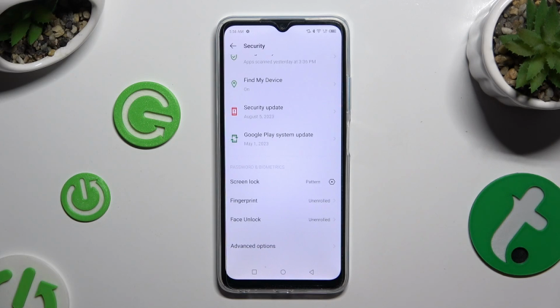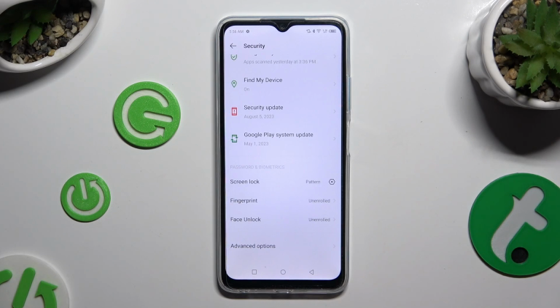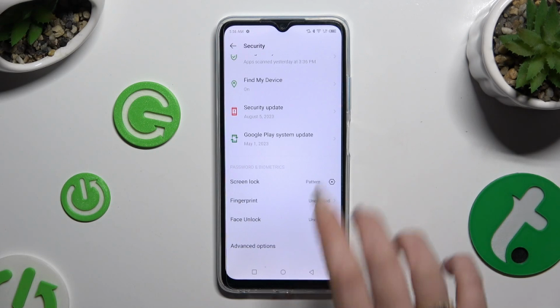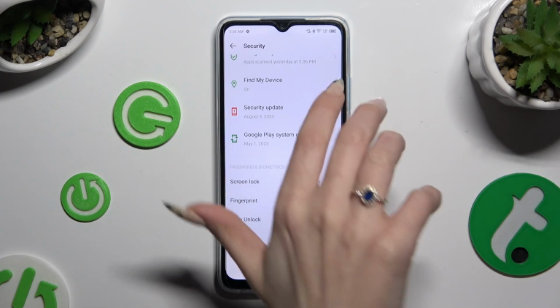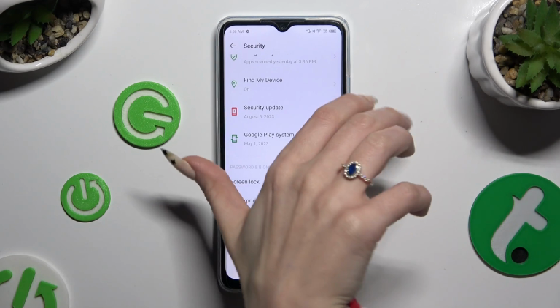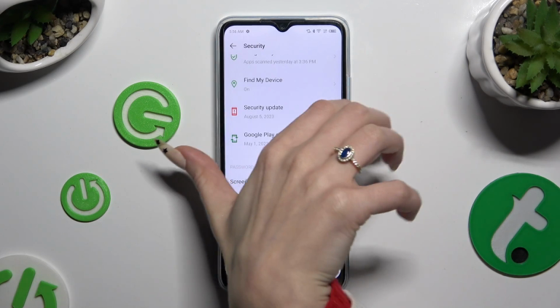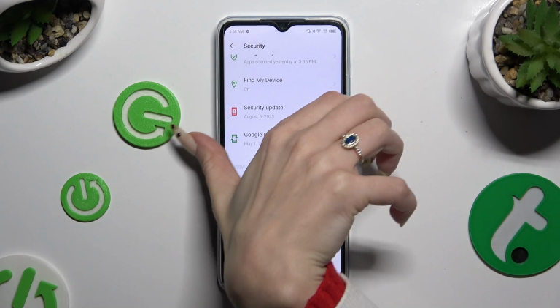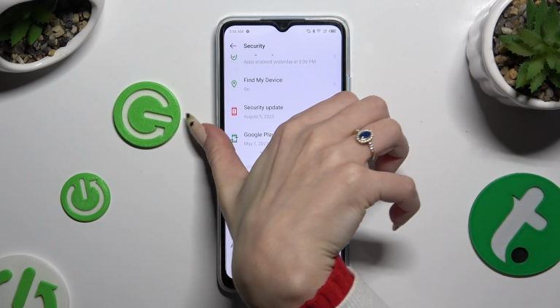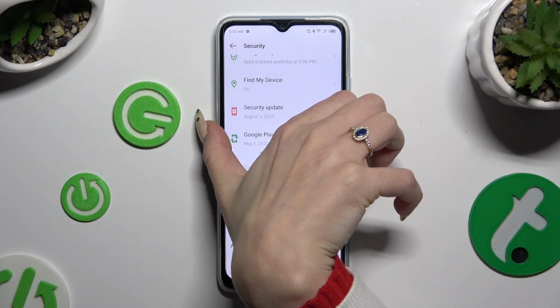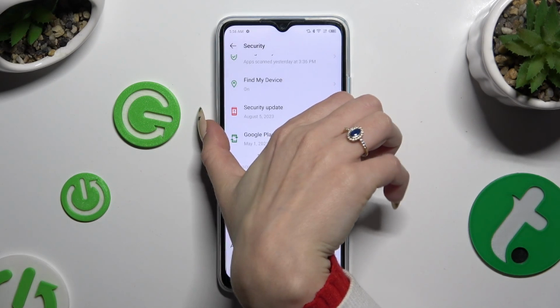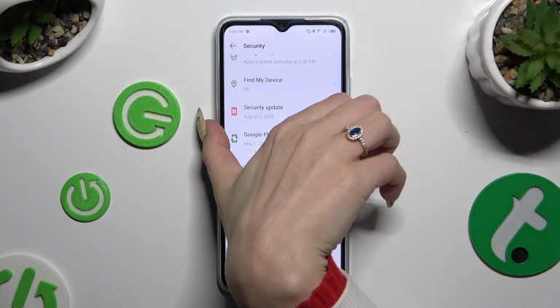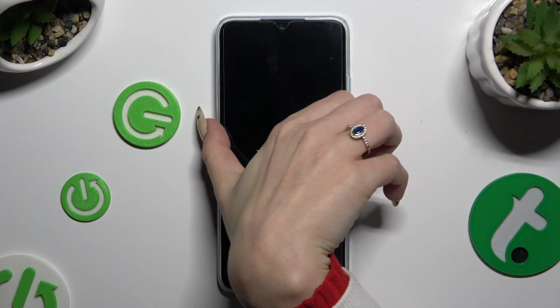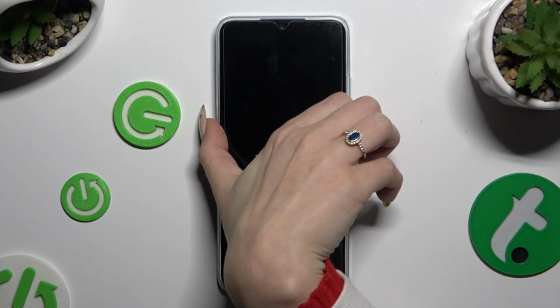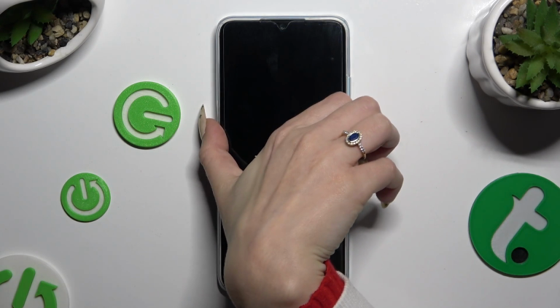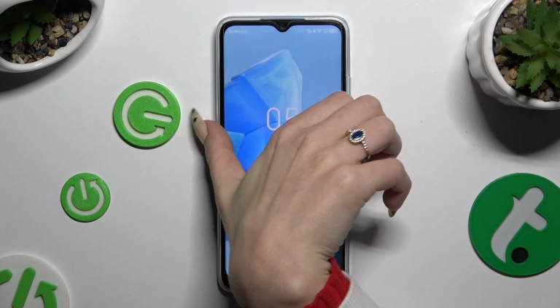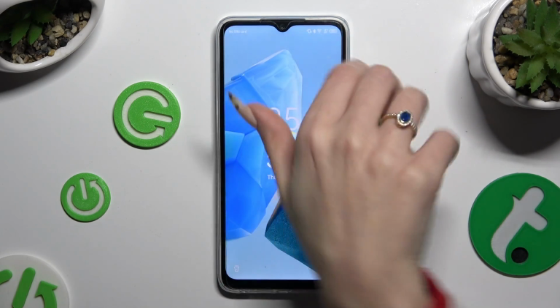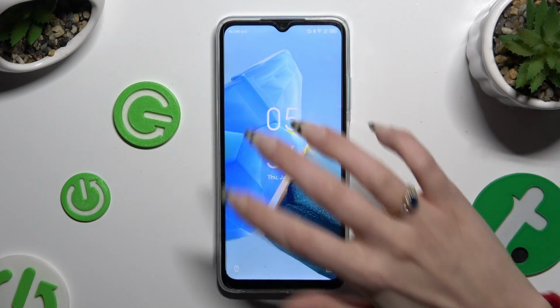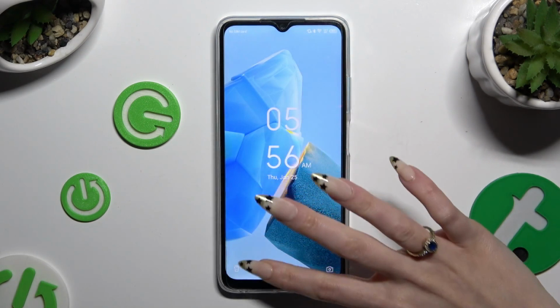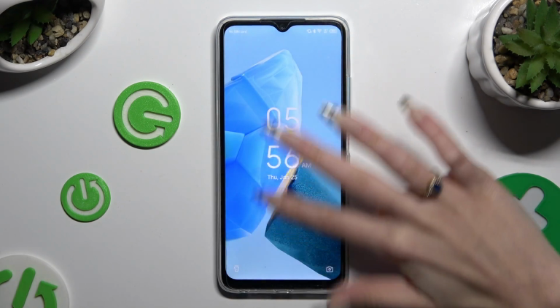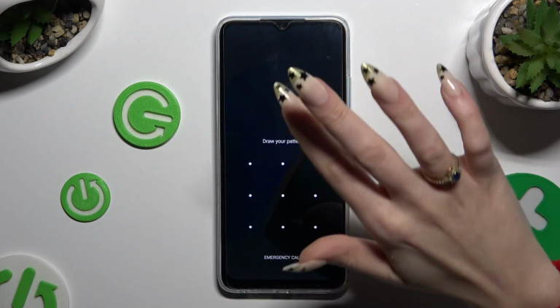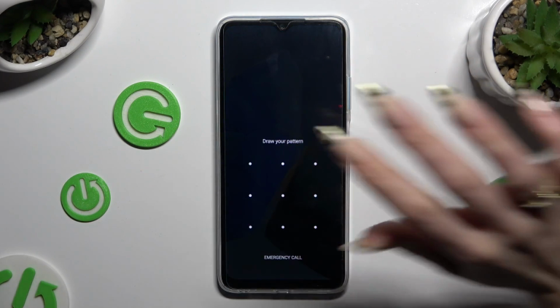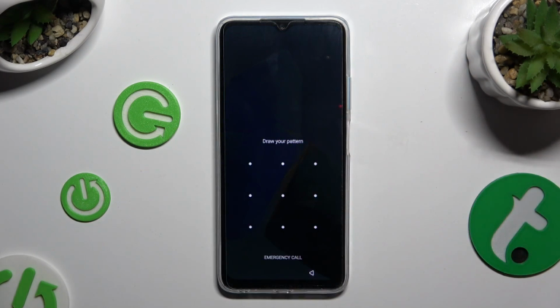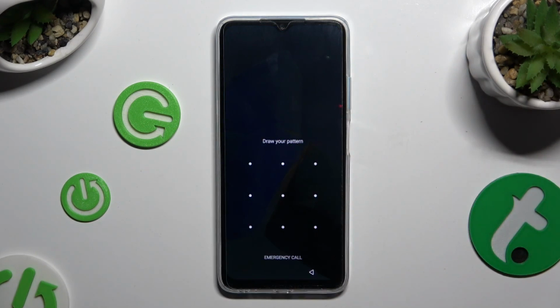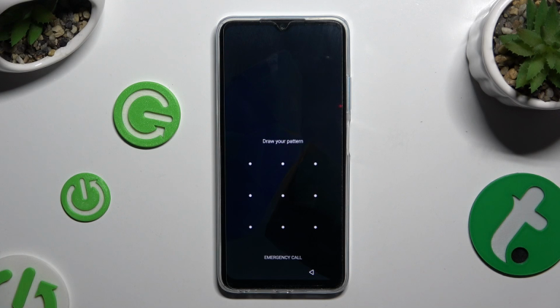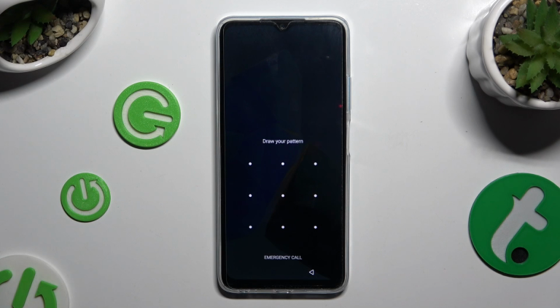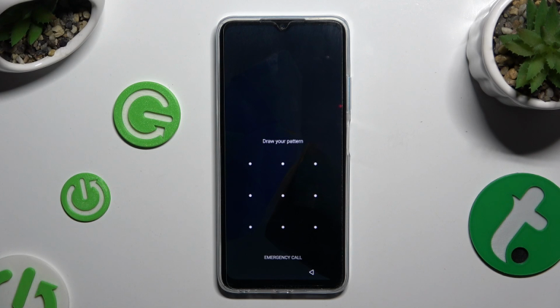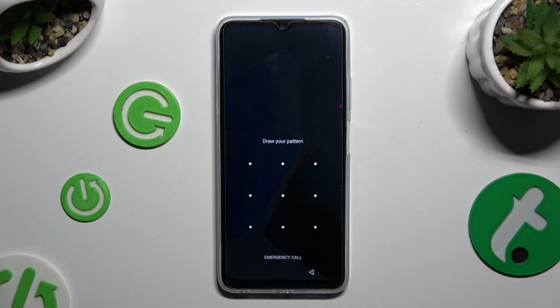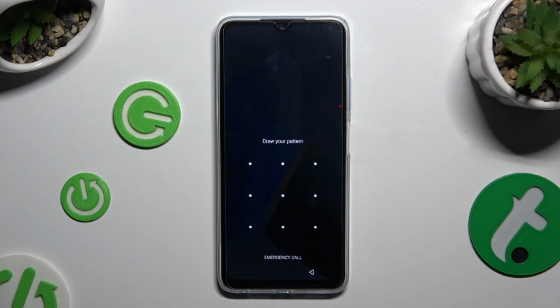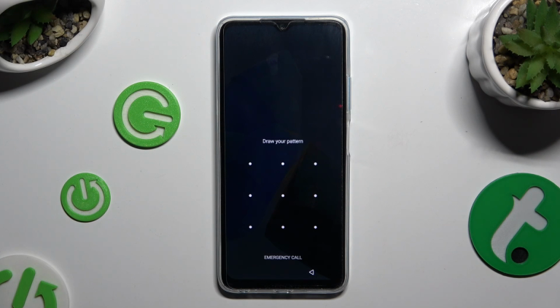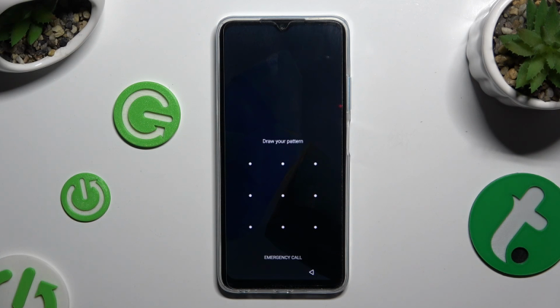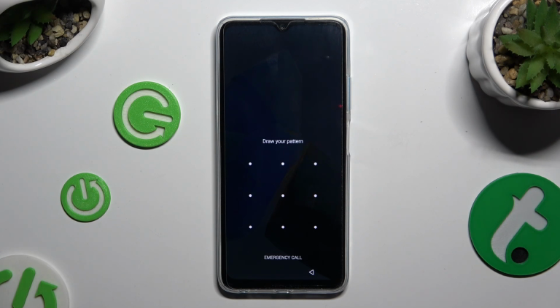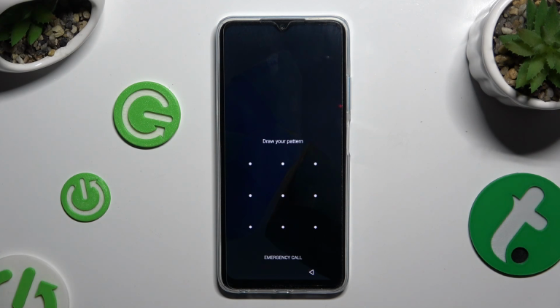Finally, when I switch off my screen and turn it back on, I can see that the pattern is required.